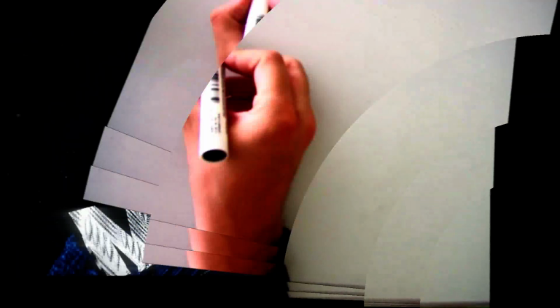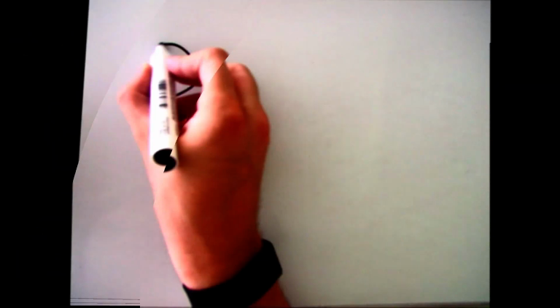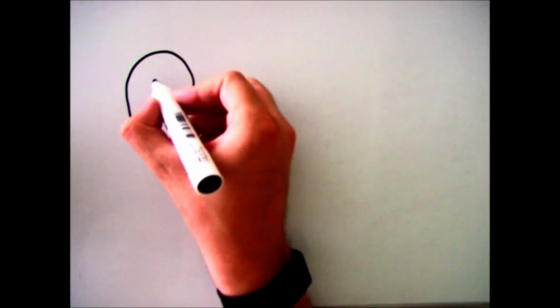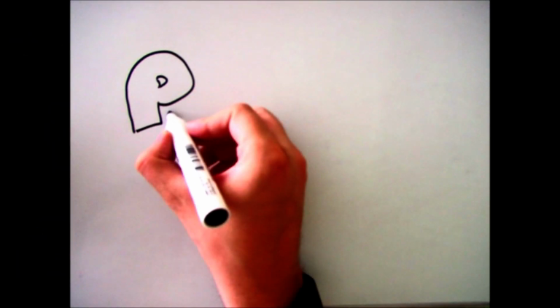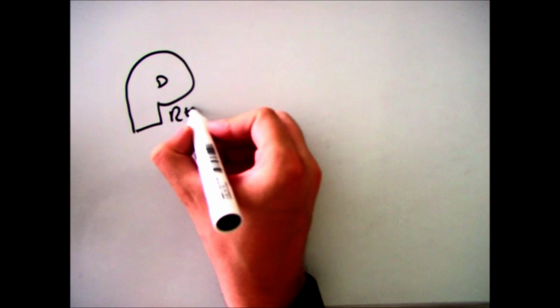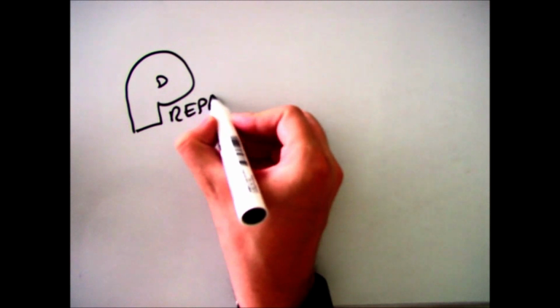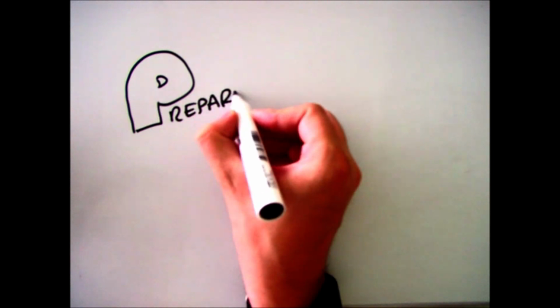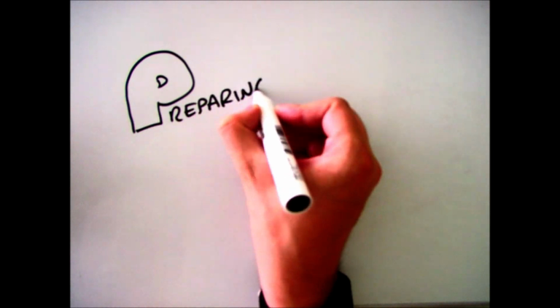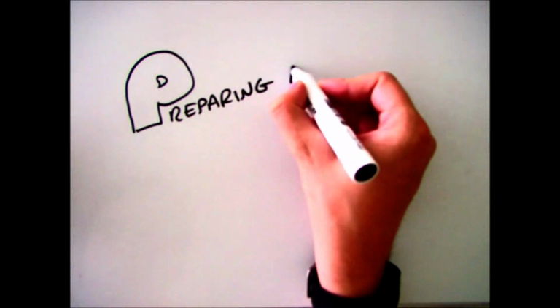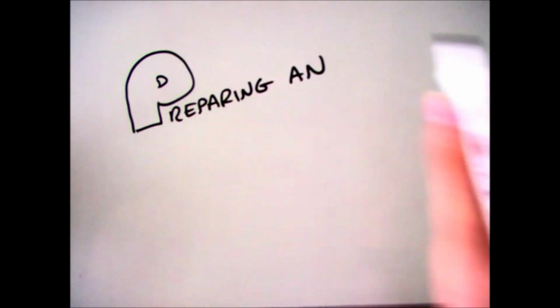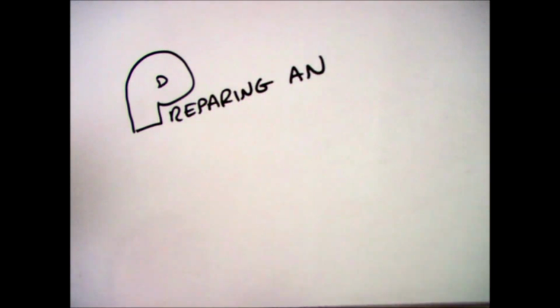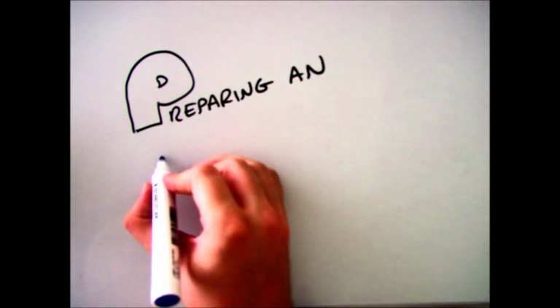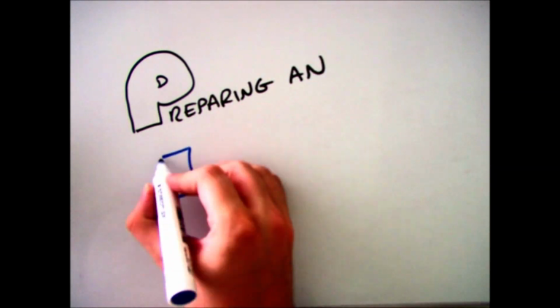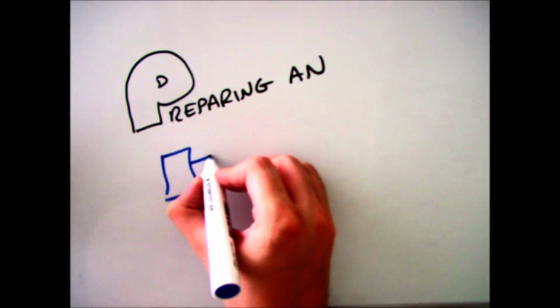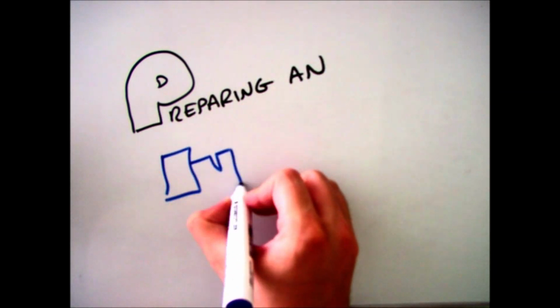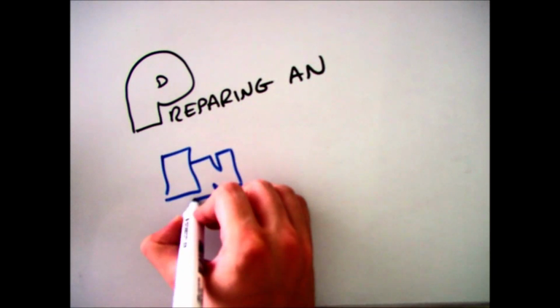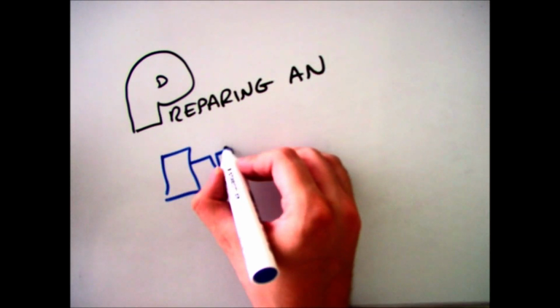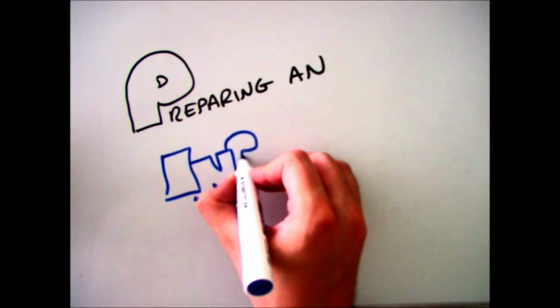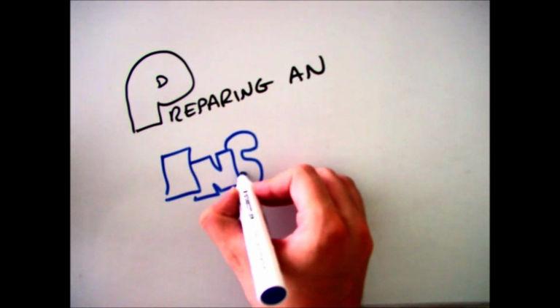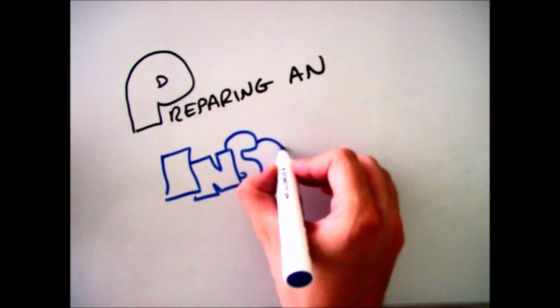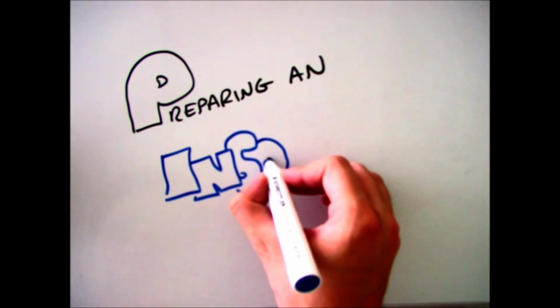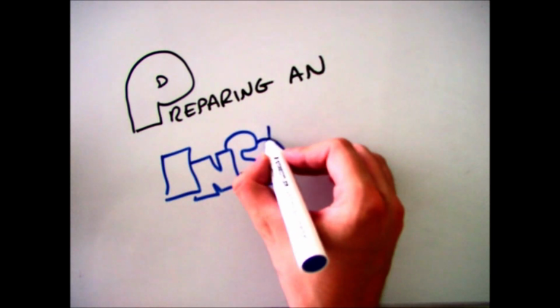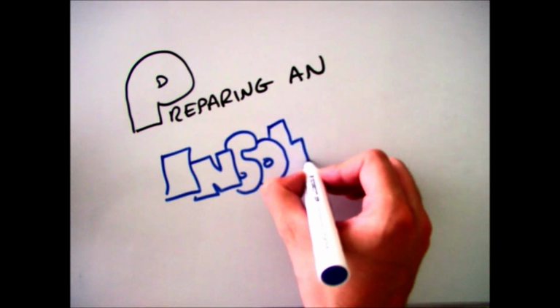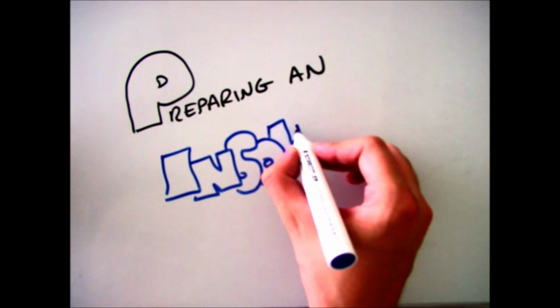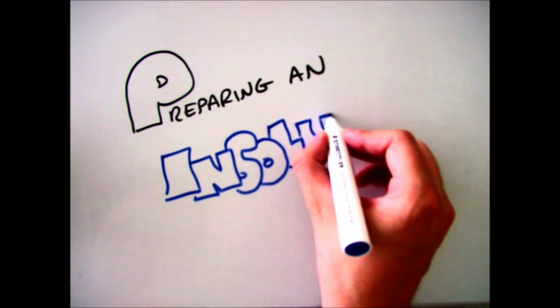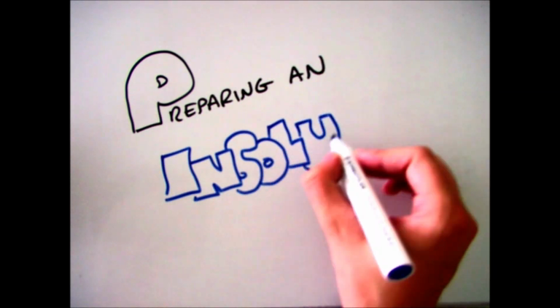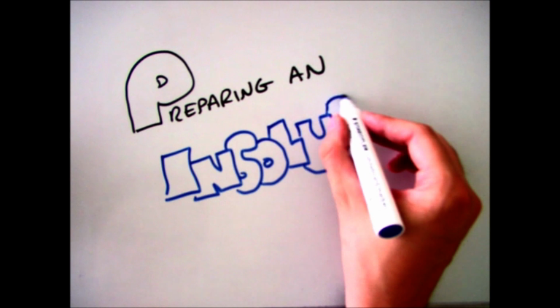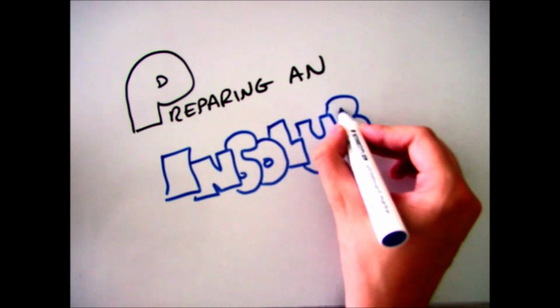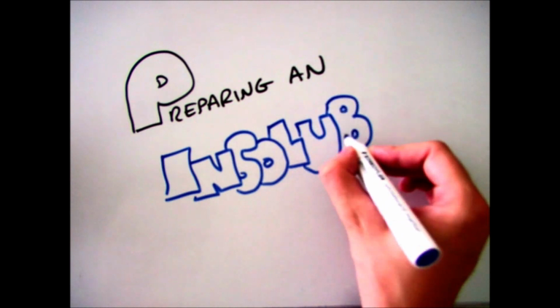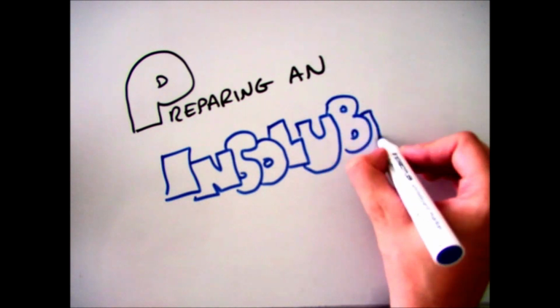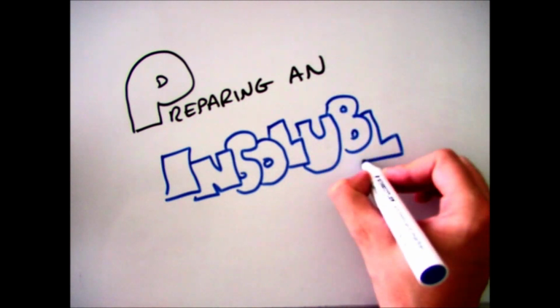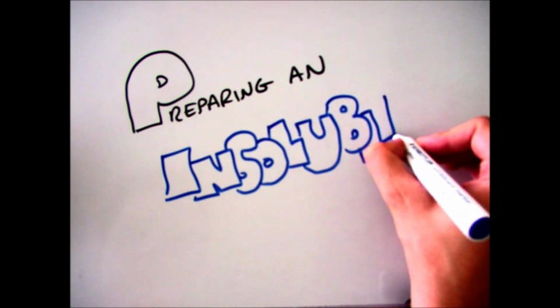Hello there and welcome to this video which is going to look through the practical technique of preparing an insoluble solid. In this case we're going to be preparing lead chloride.